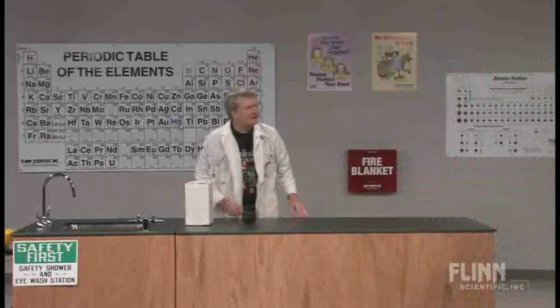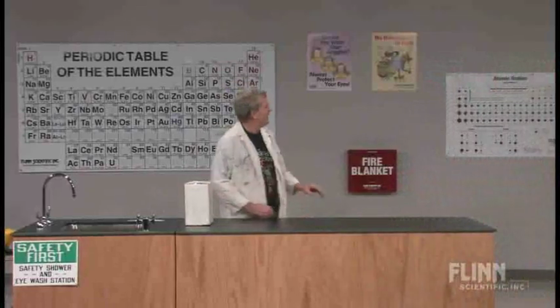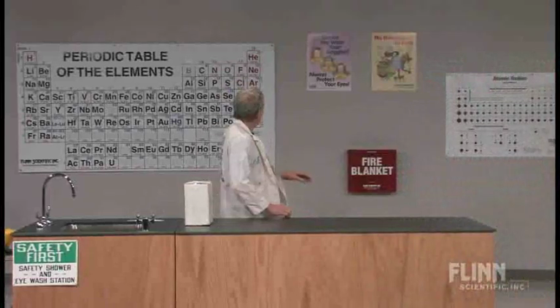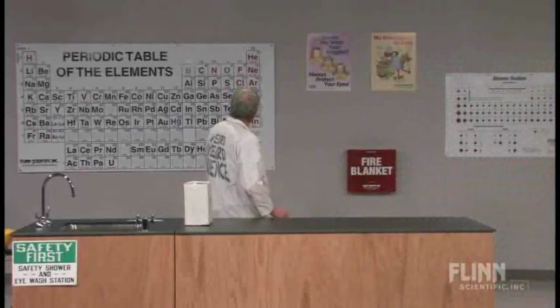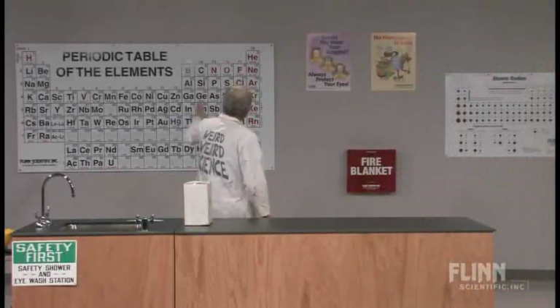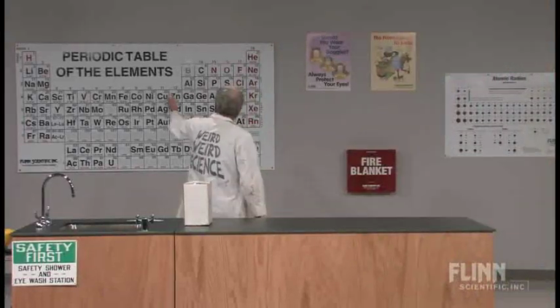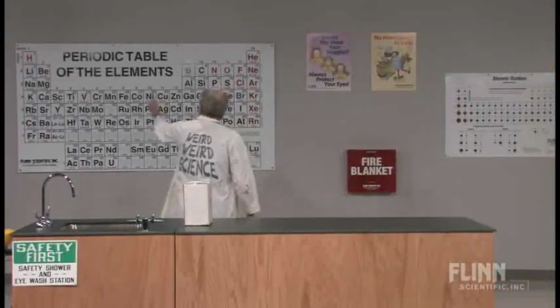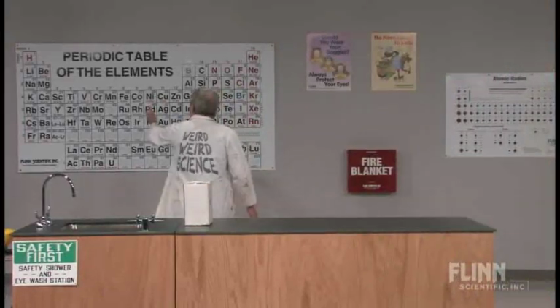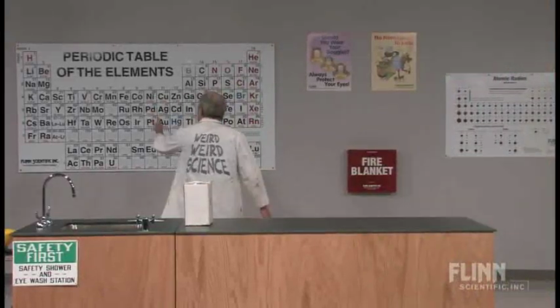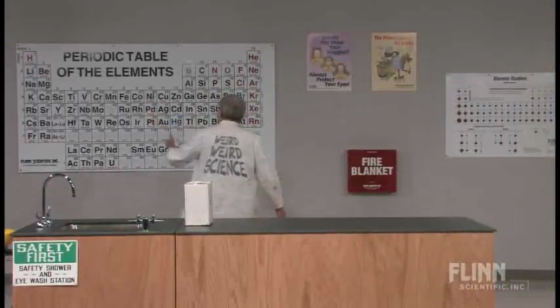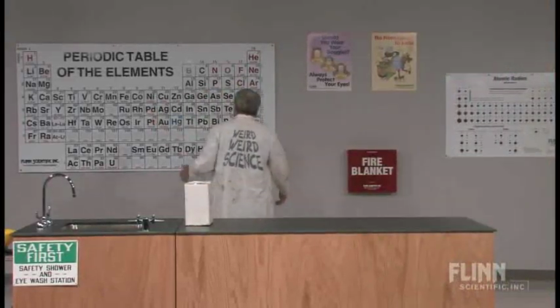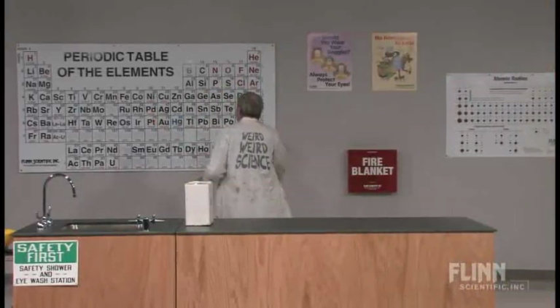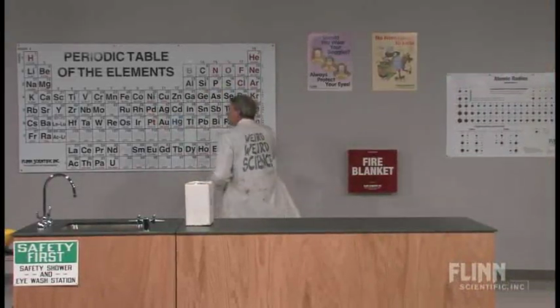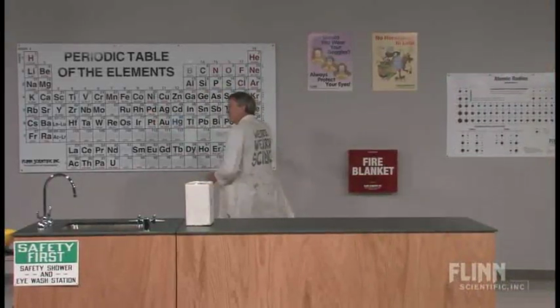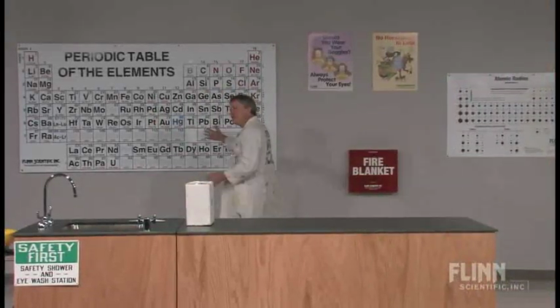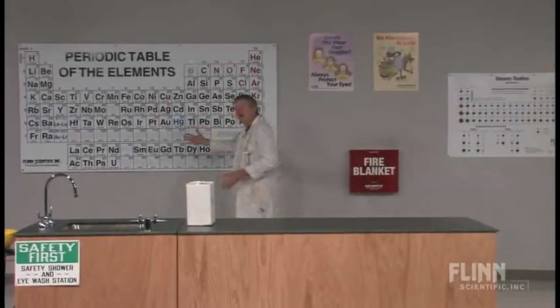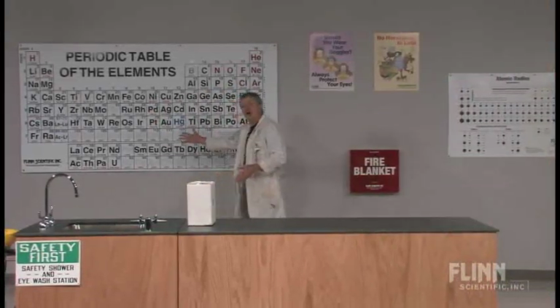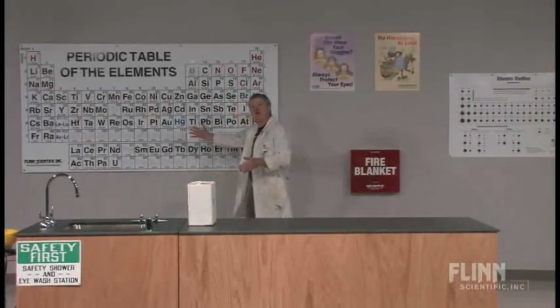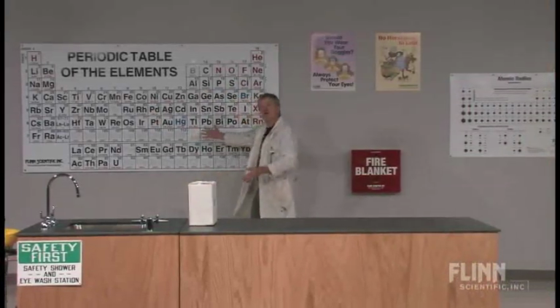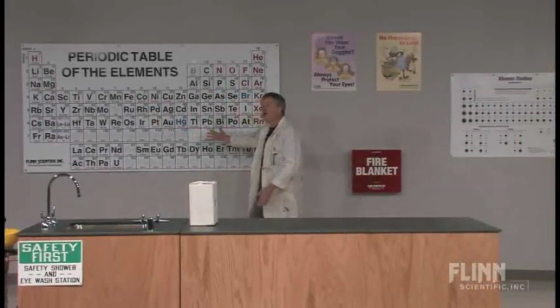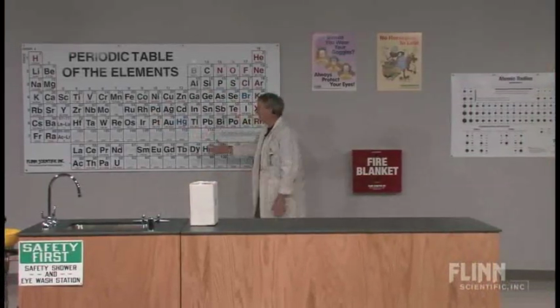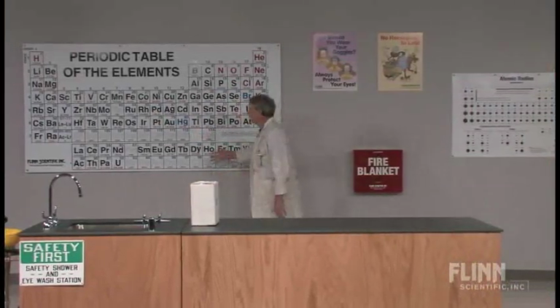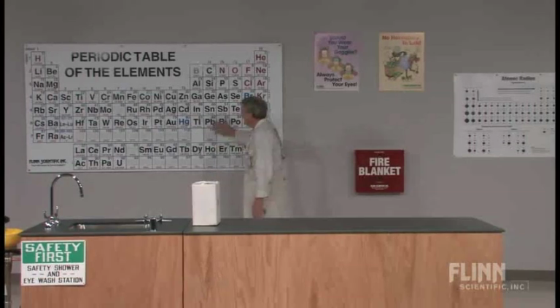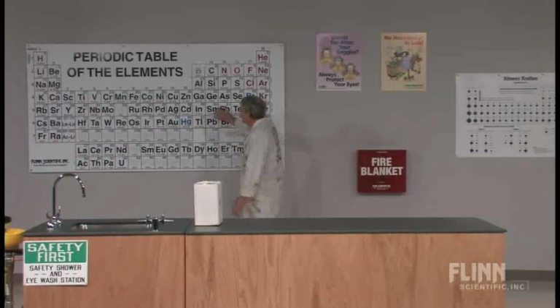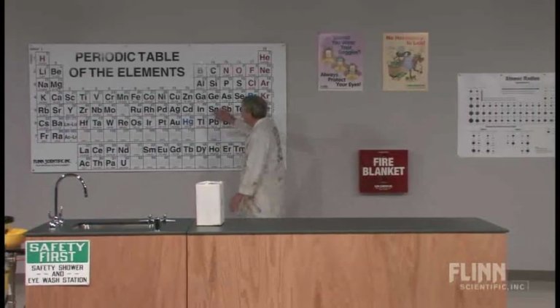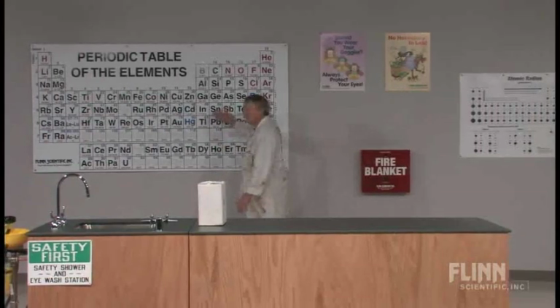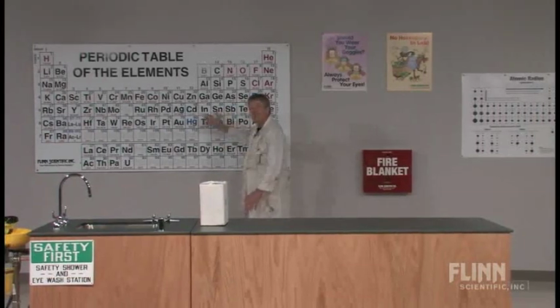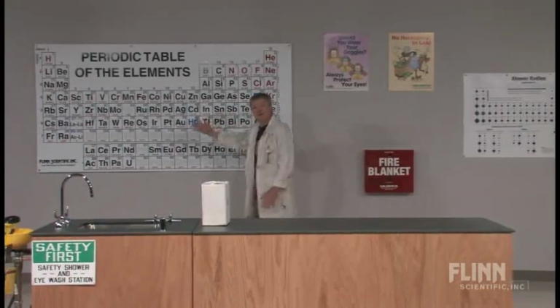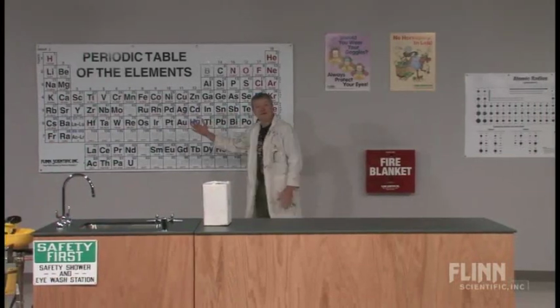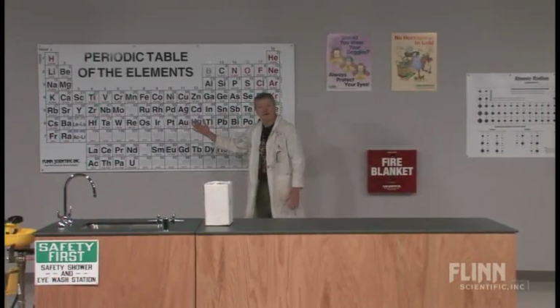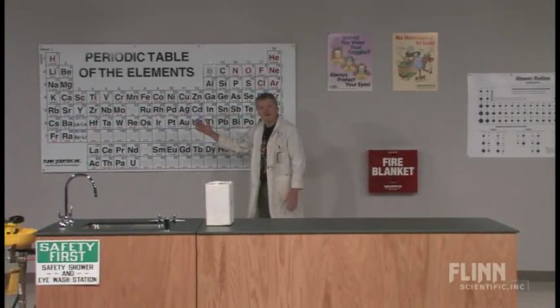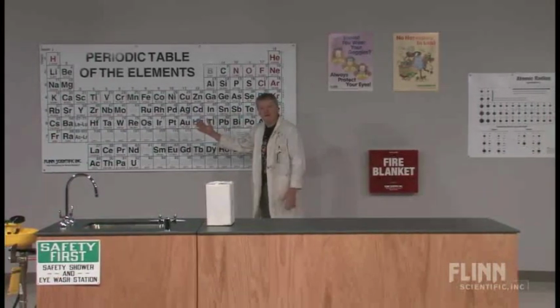Here's the periodic table. I know you've seen it all year long. Hey, Mr. Lewis, aren't you going to open the box?